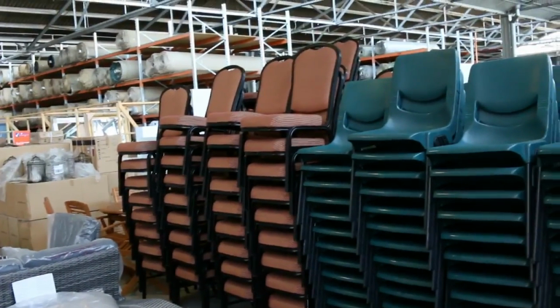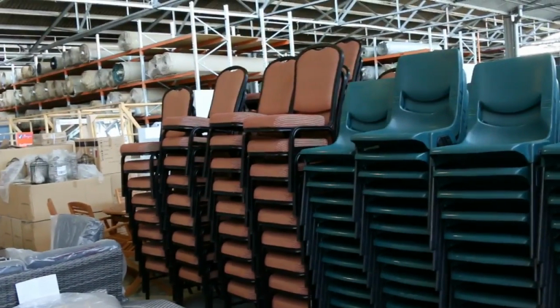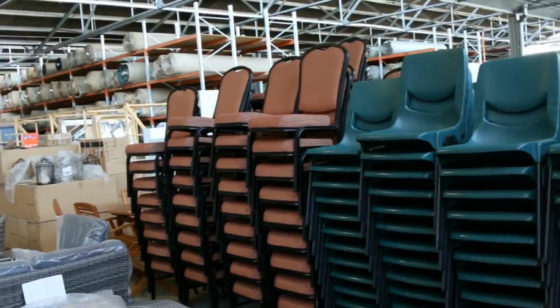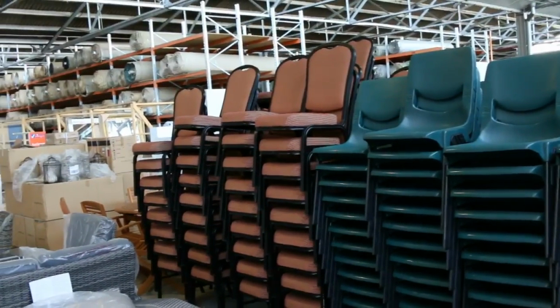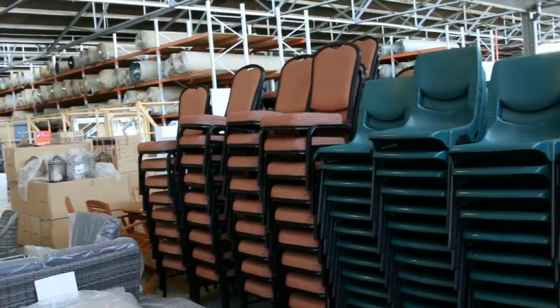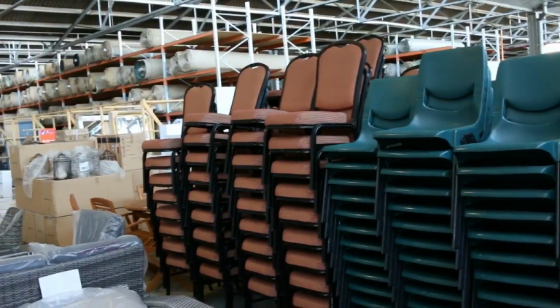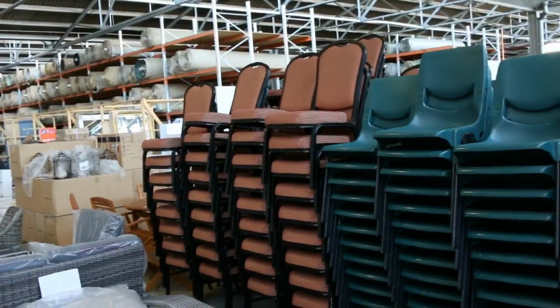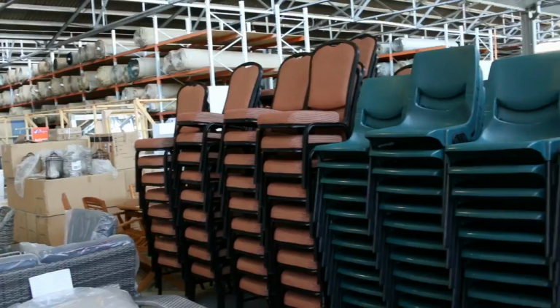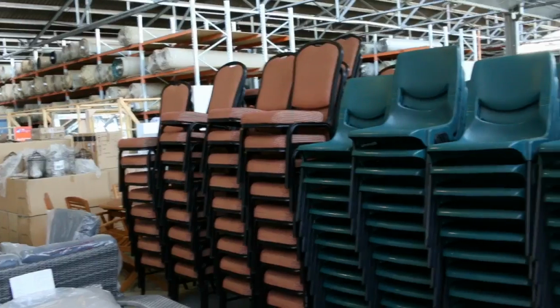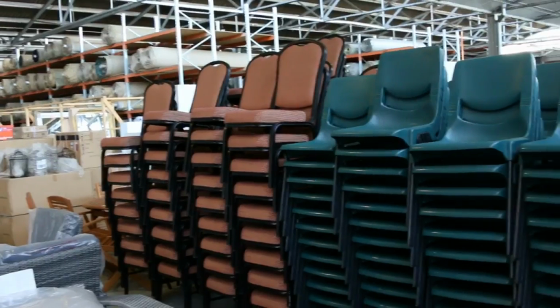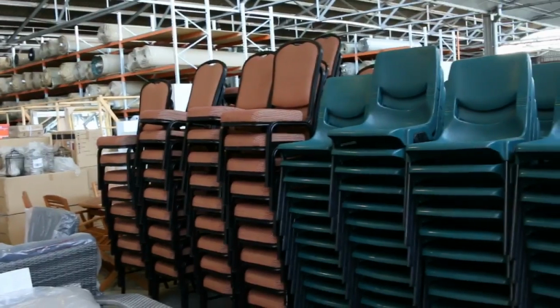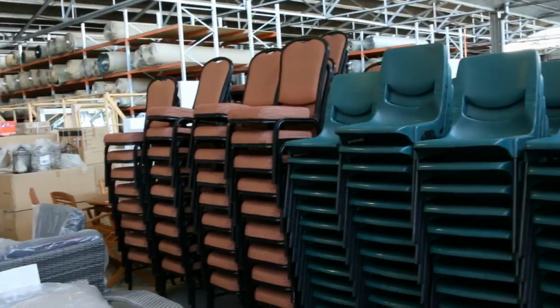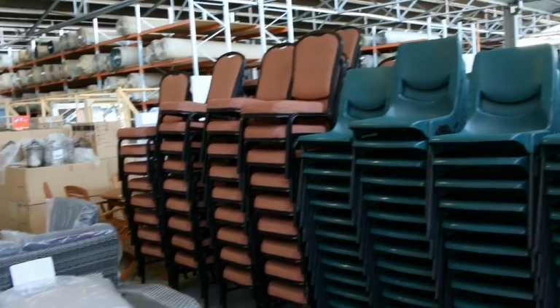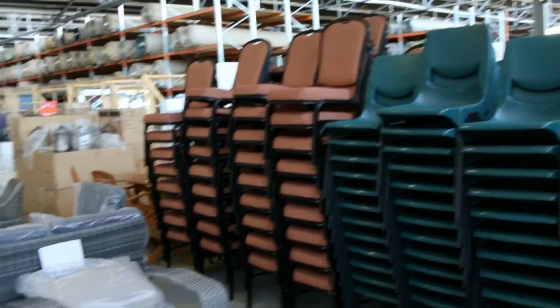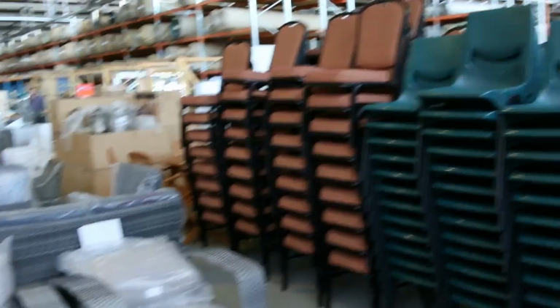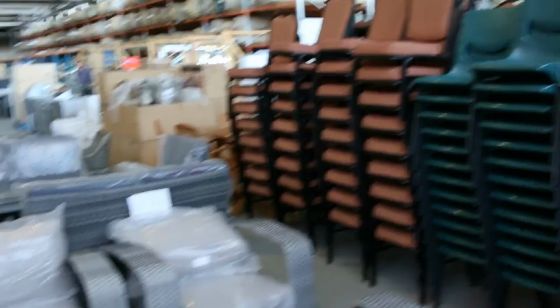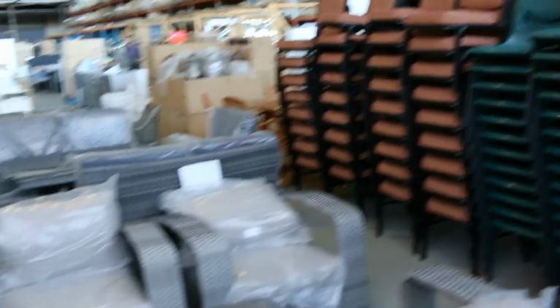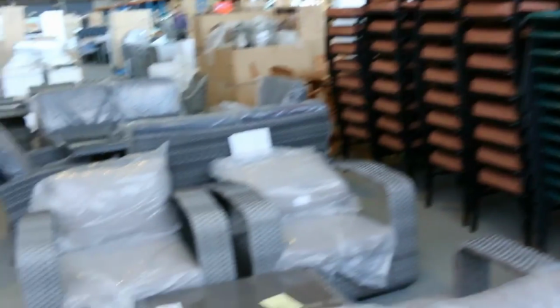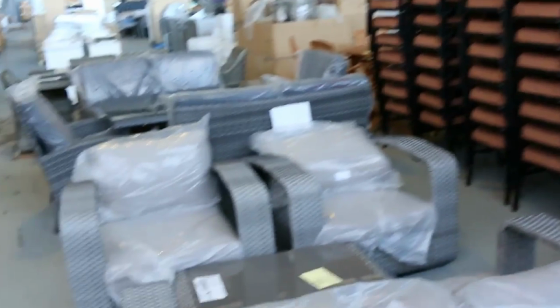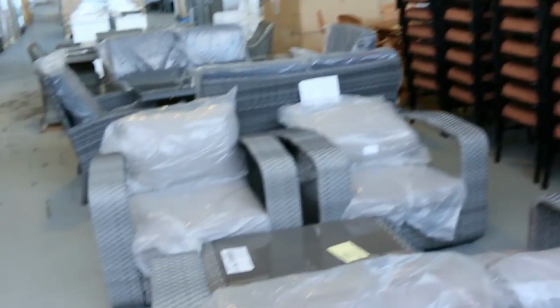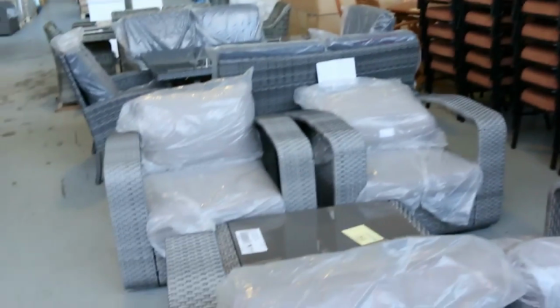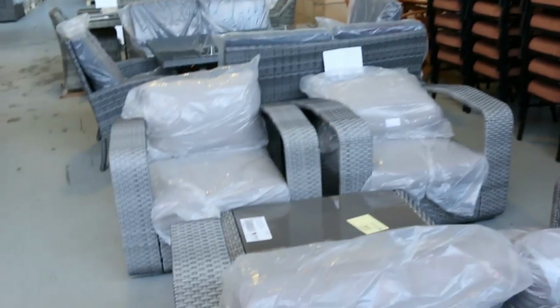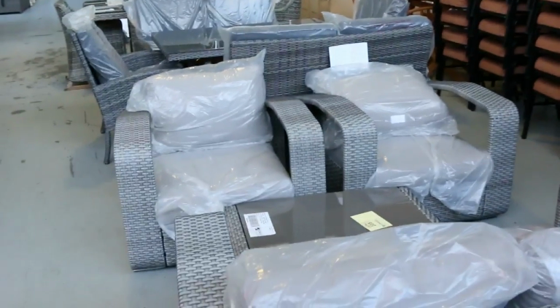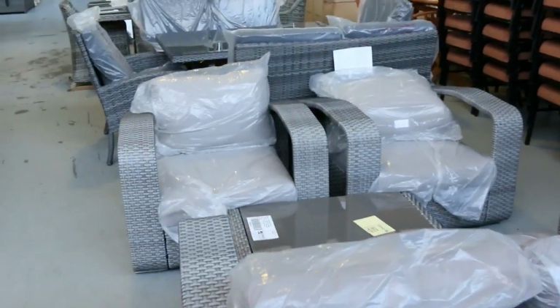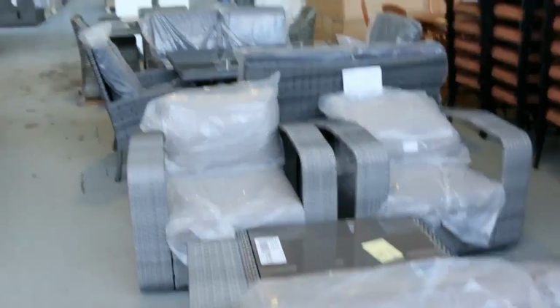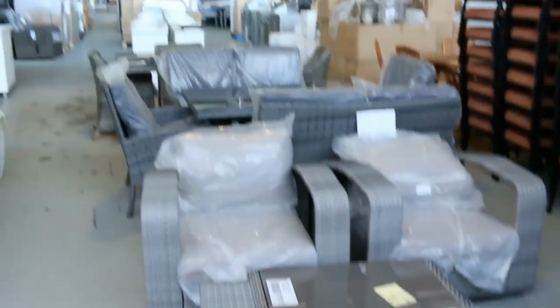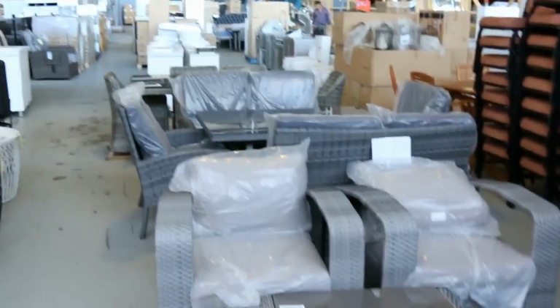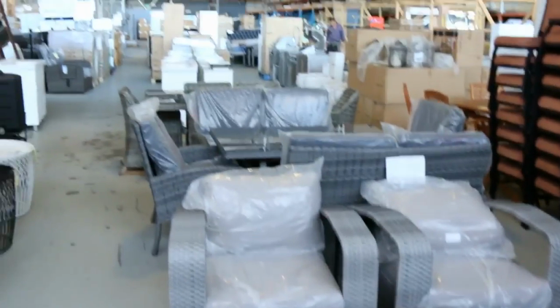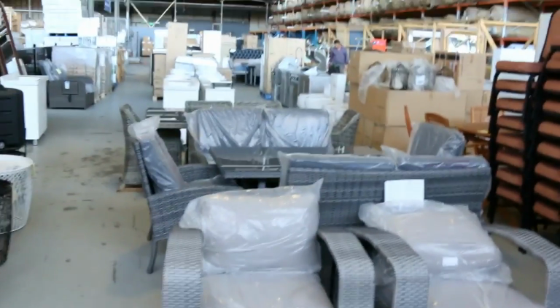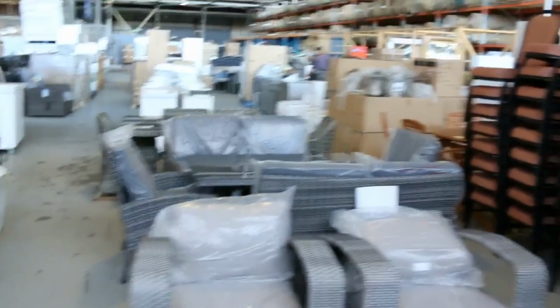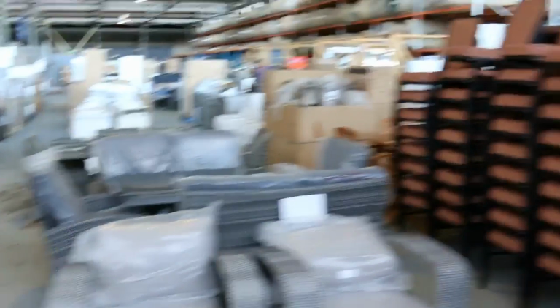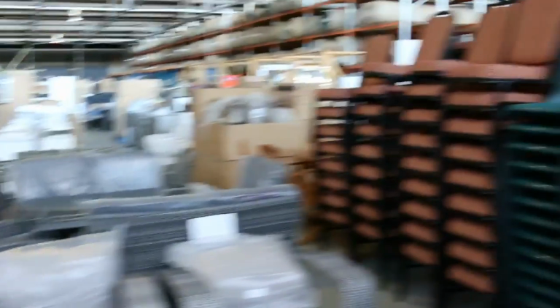Beautiful buying there — could go for a dollar. We'll open them up for a dollar and see what they go for.